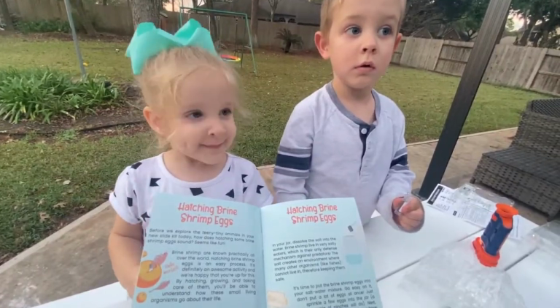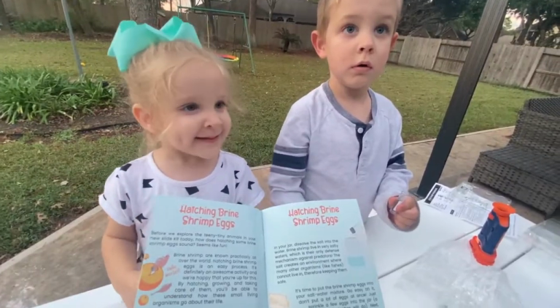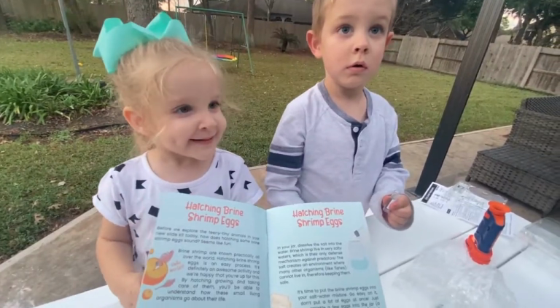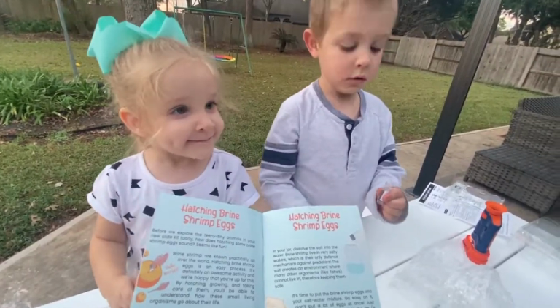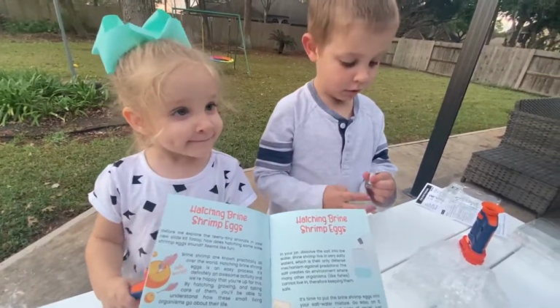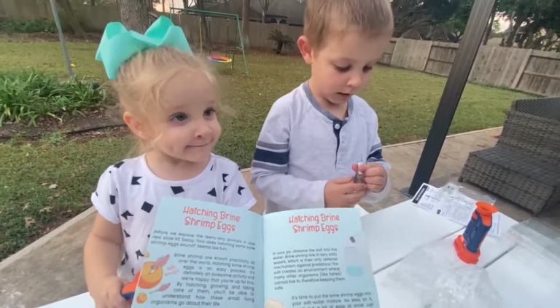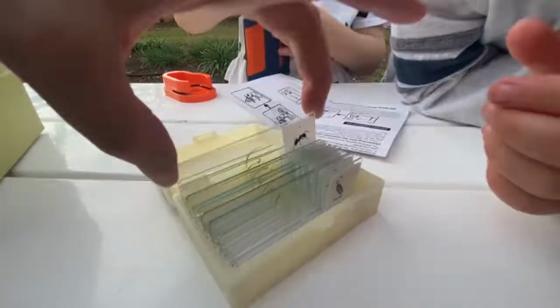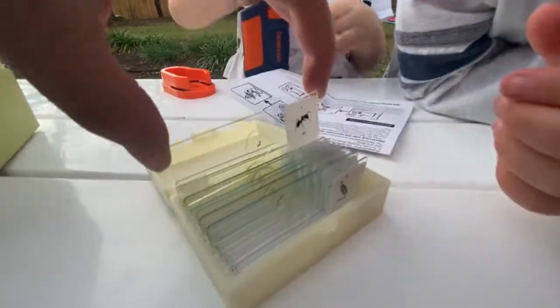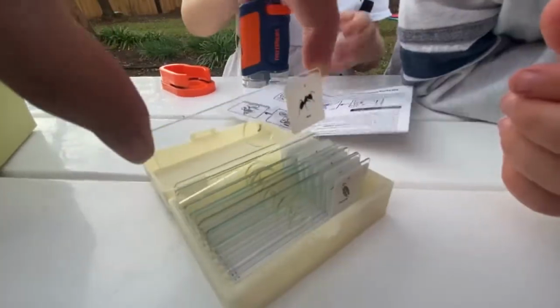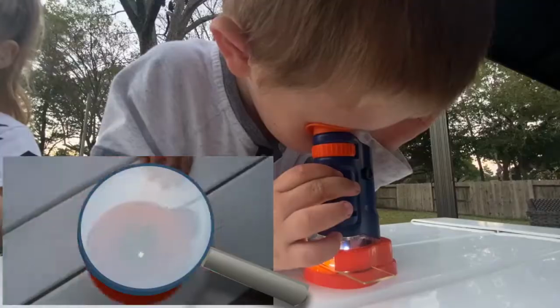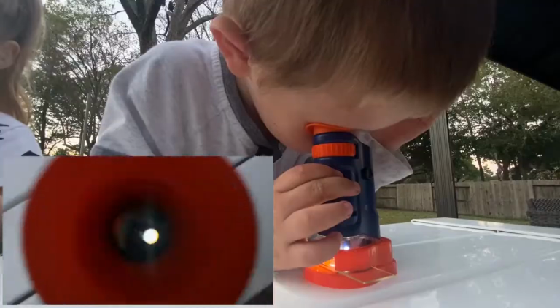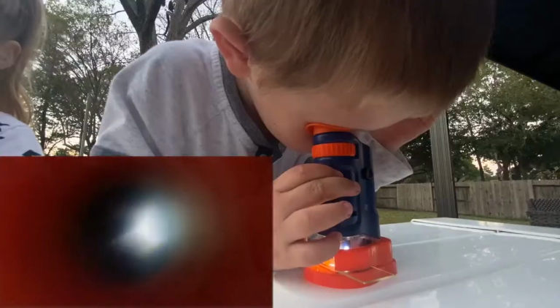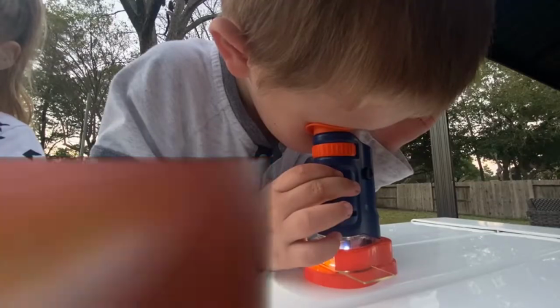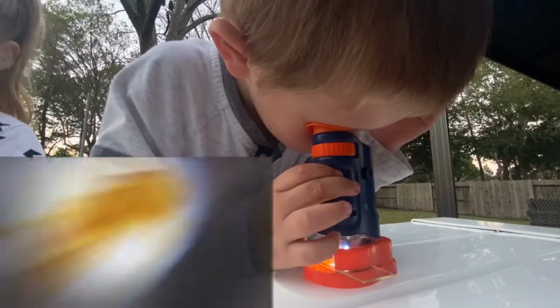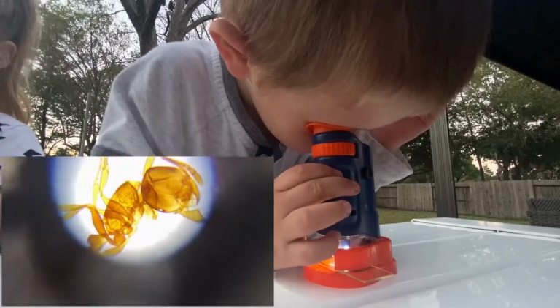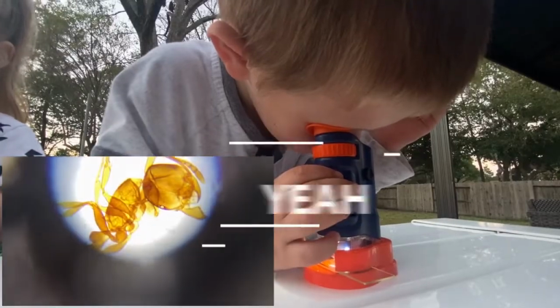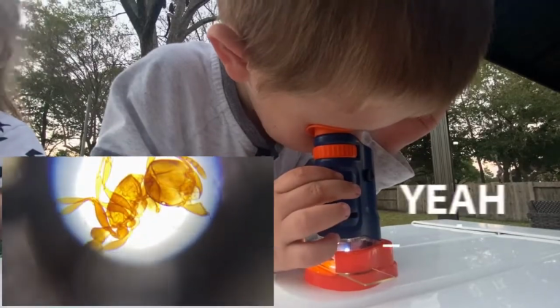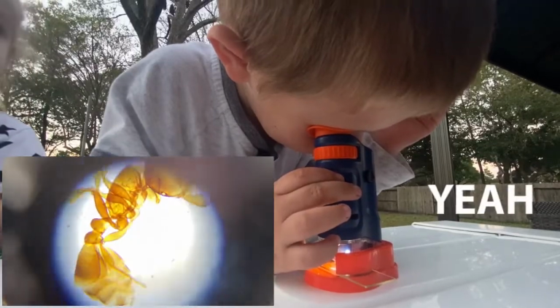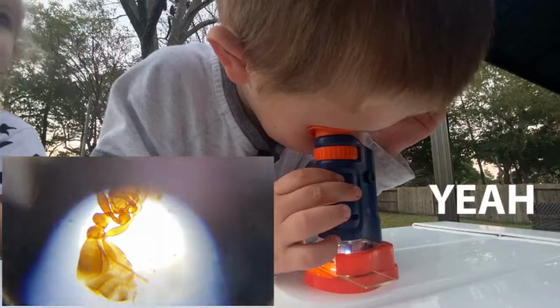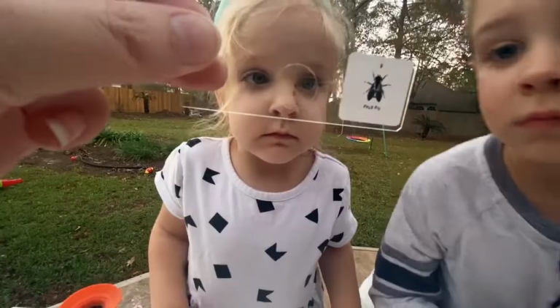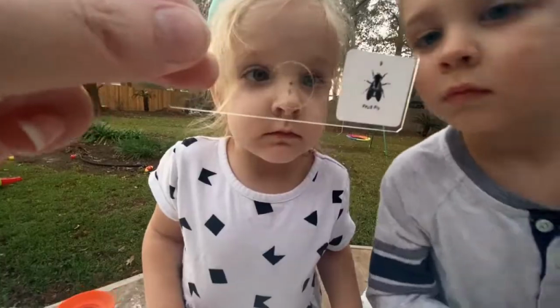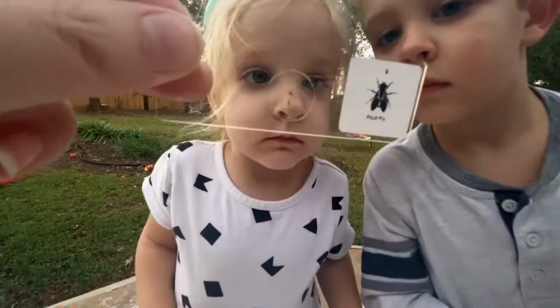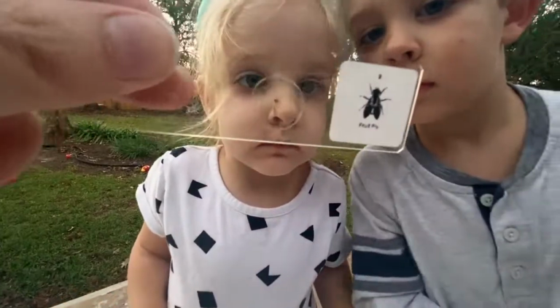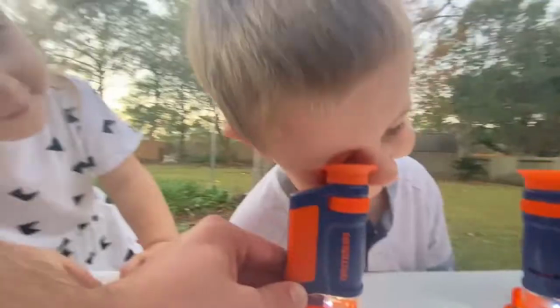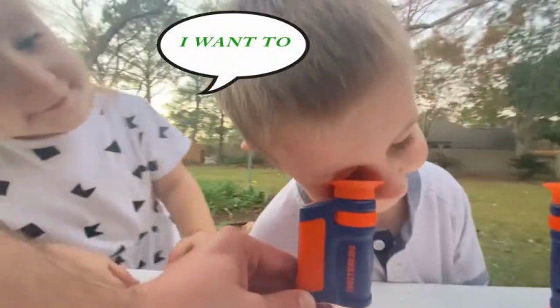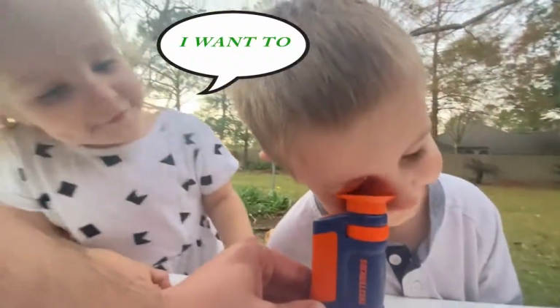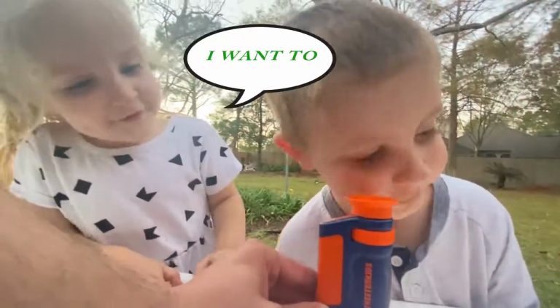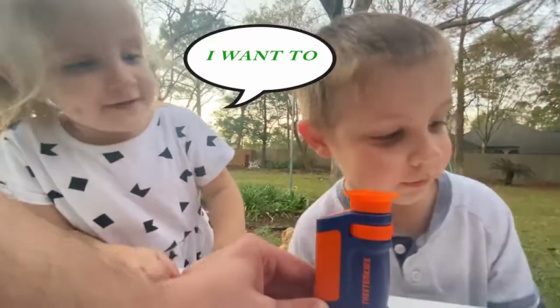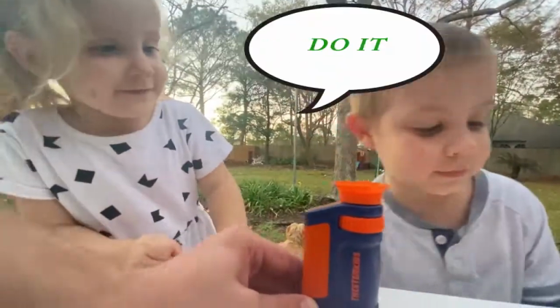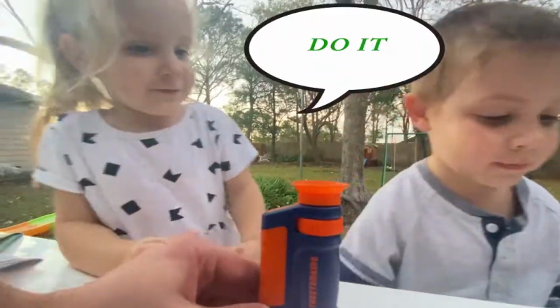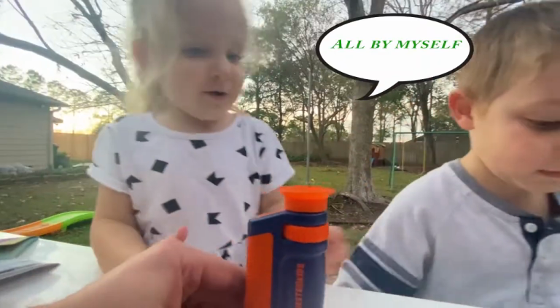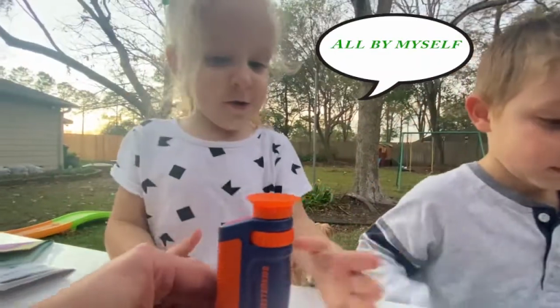Does that sound awesome? Yes! Do you see it? Do you see the ant? I see the ant!